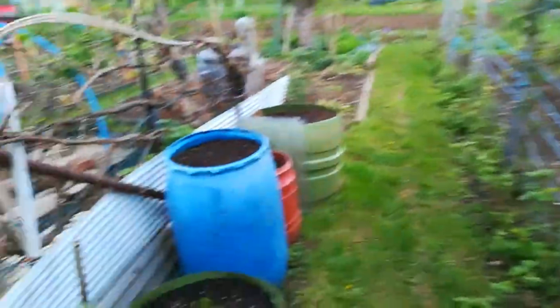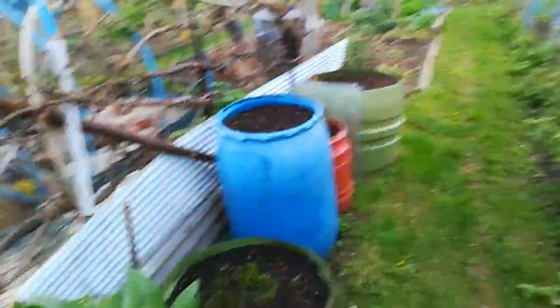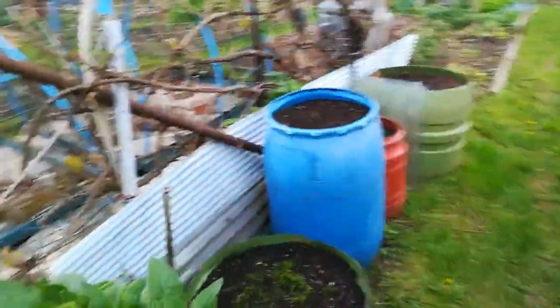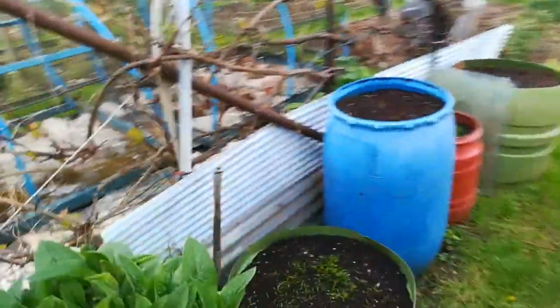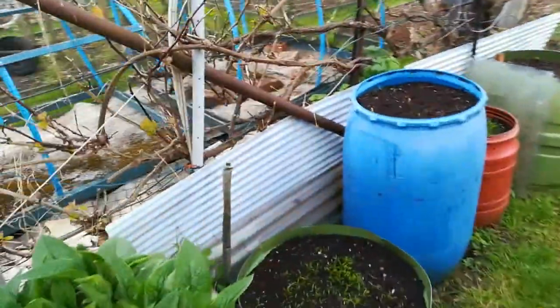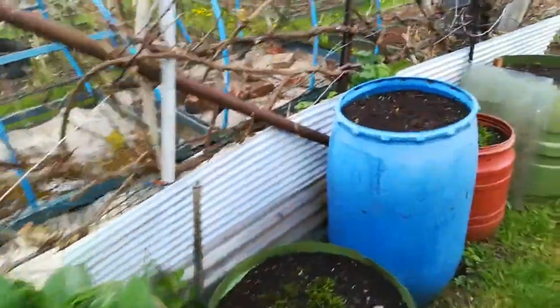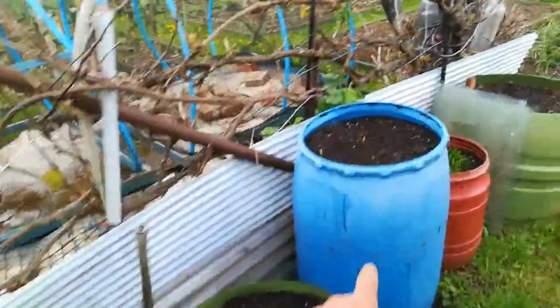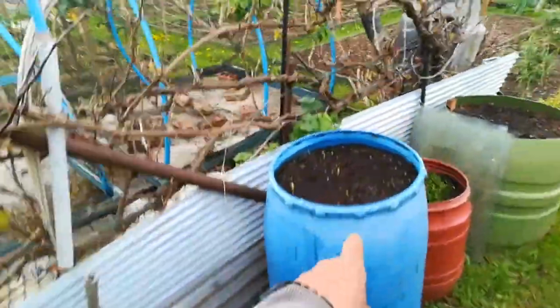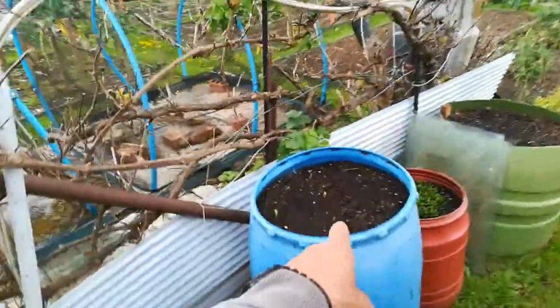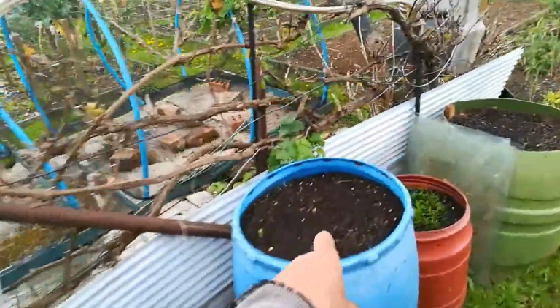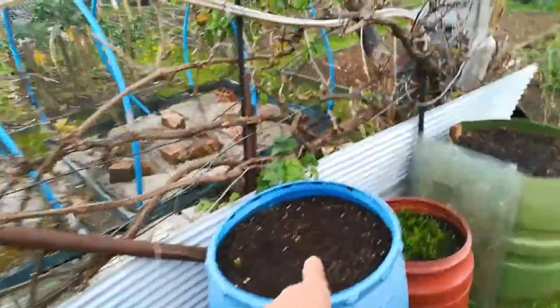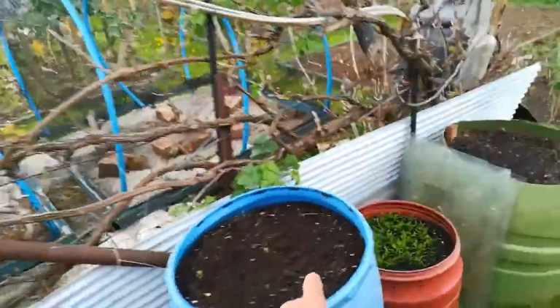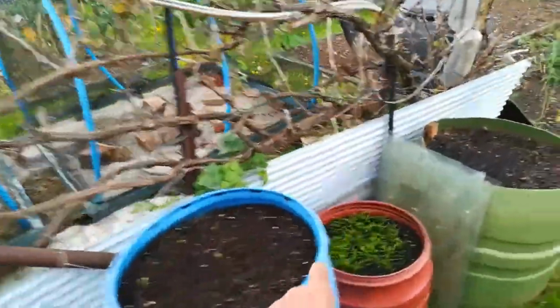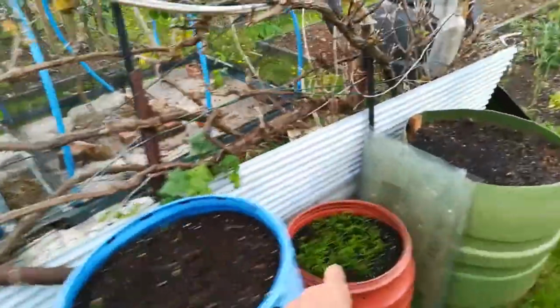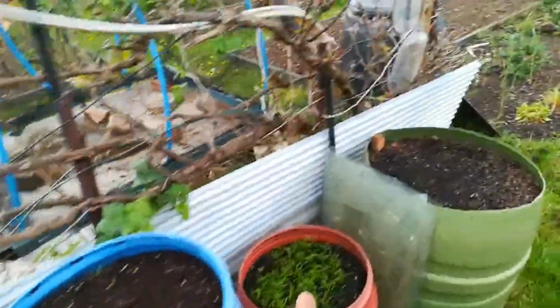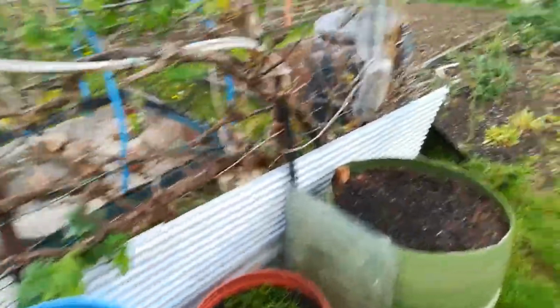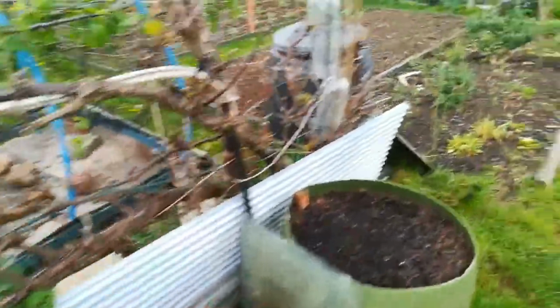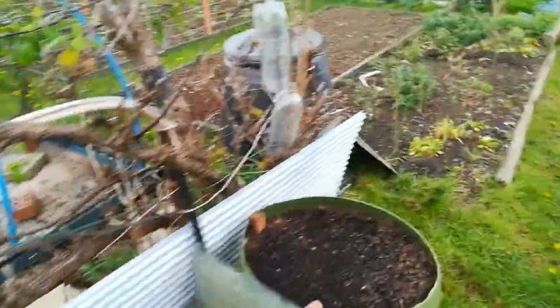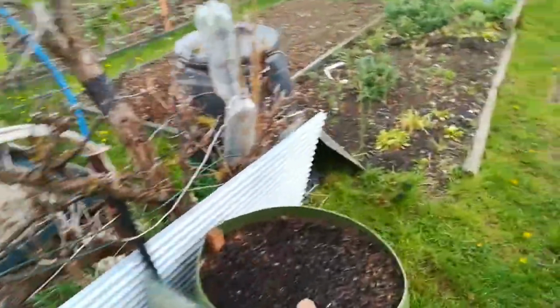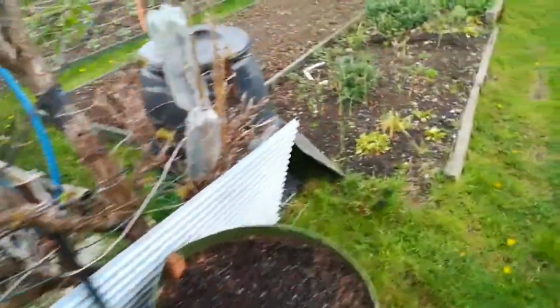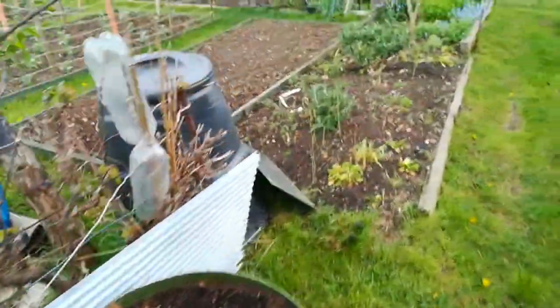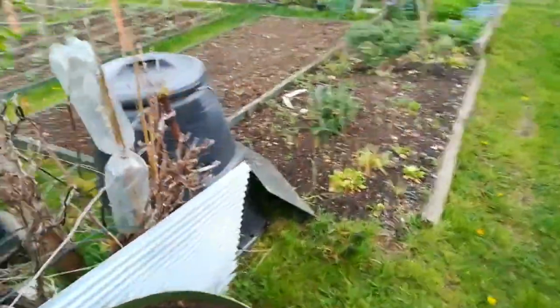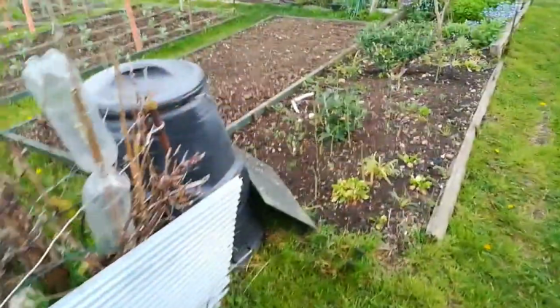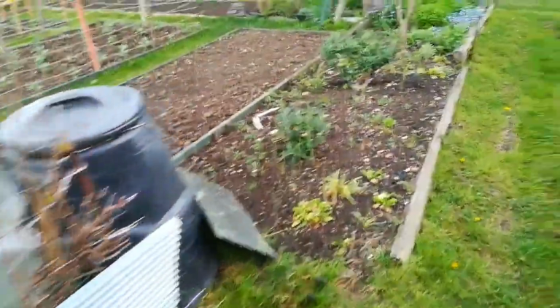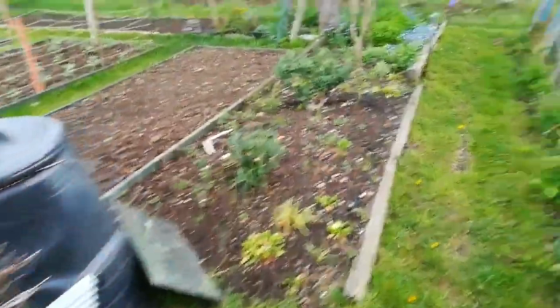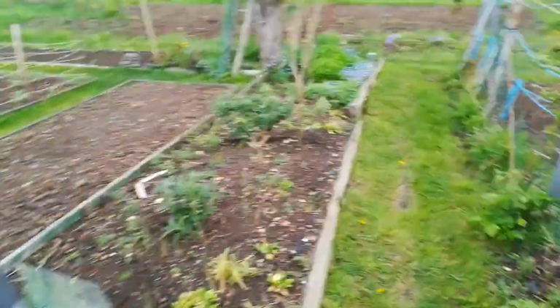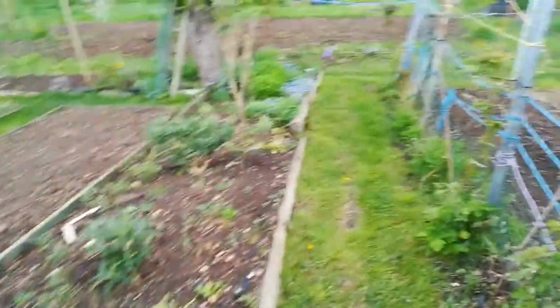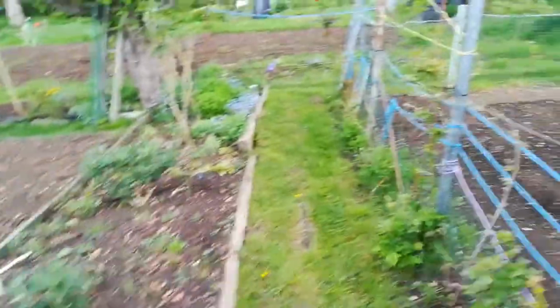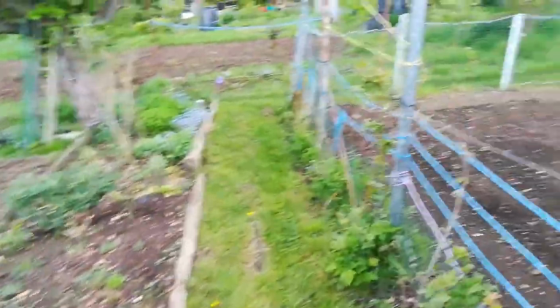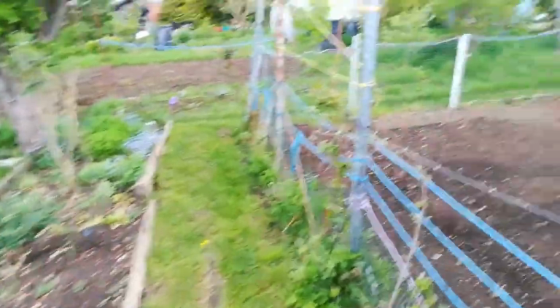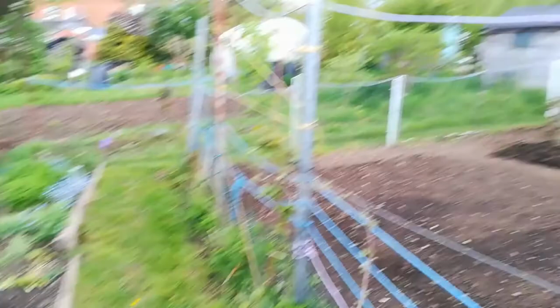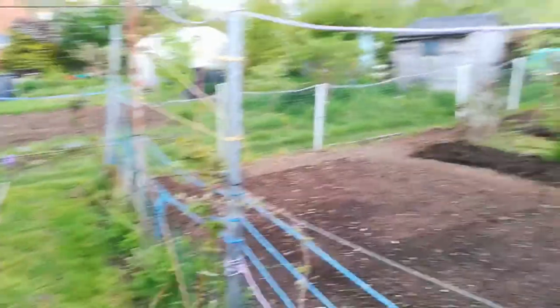Some carrots coming up, parsnips, and just put some more carrots in there — coming up soon.